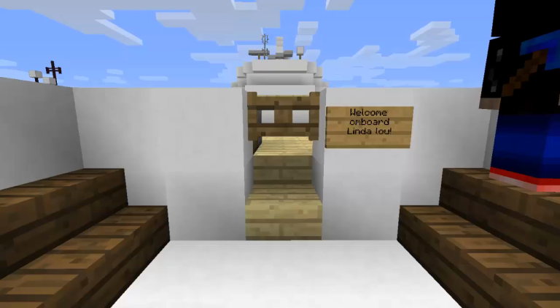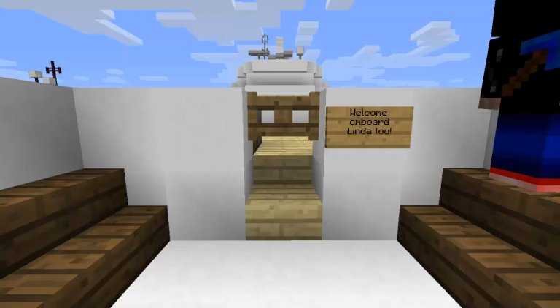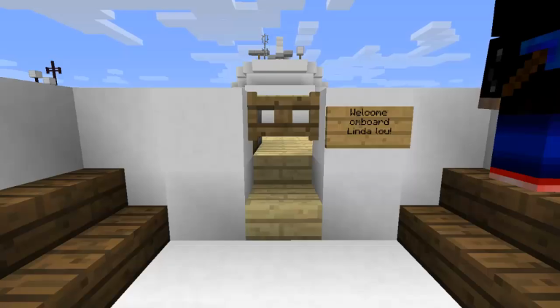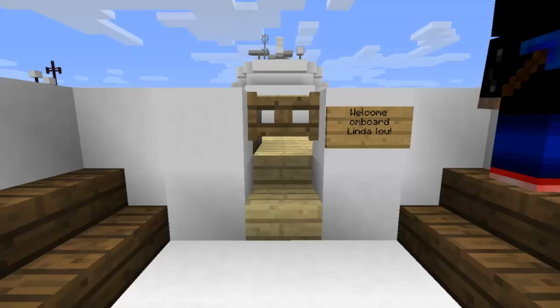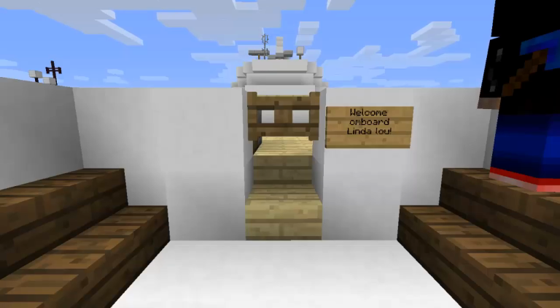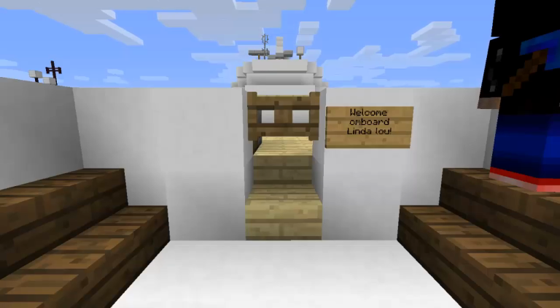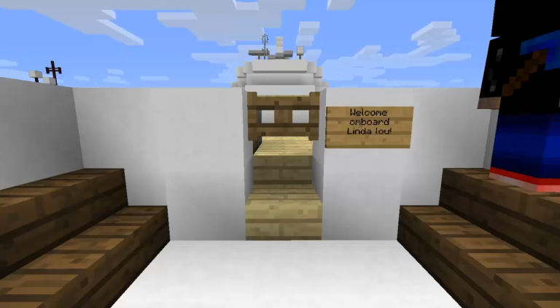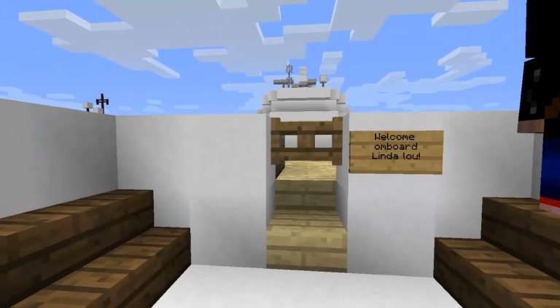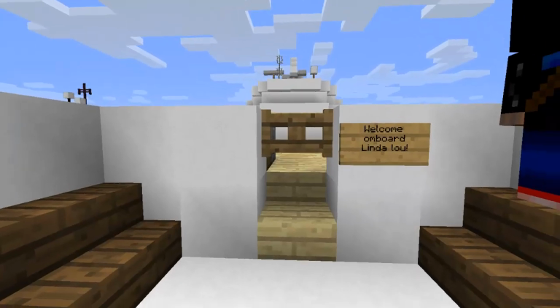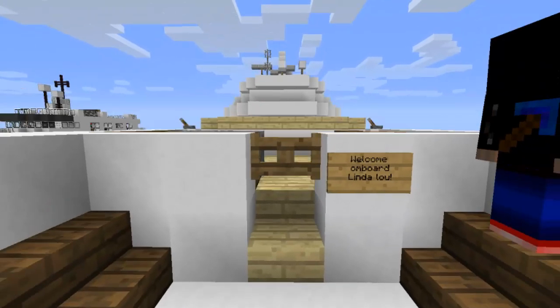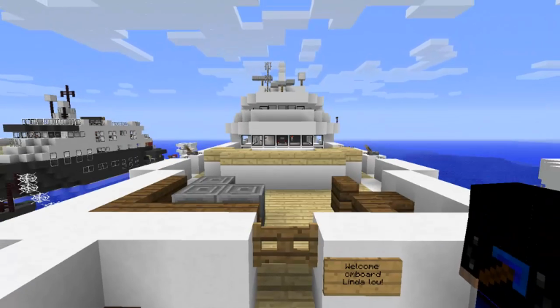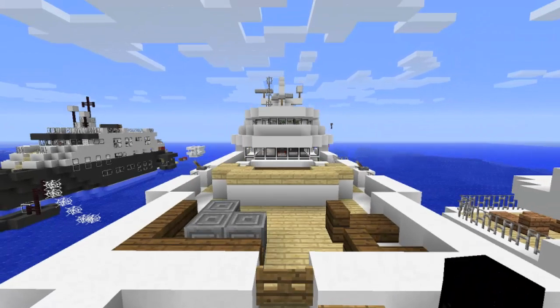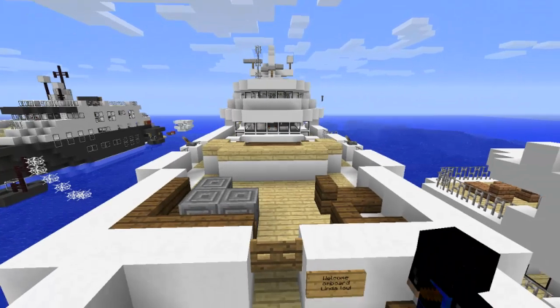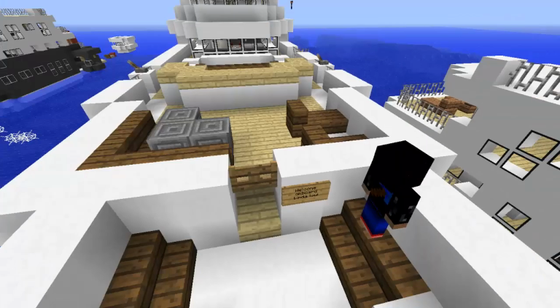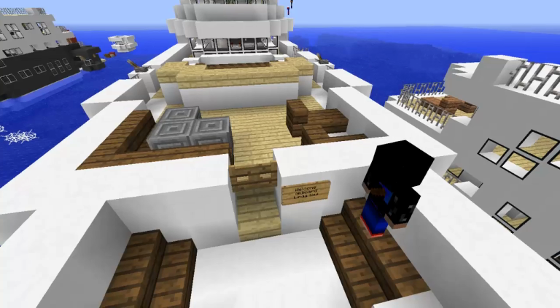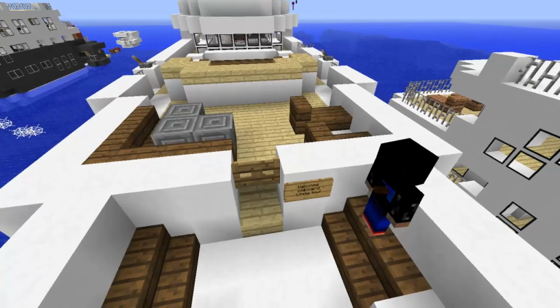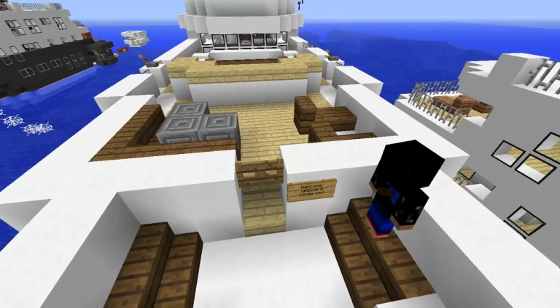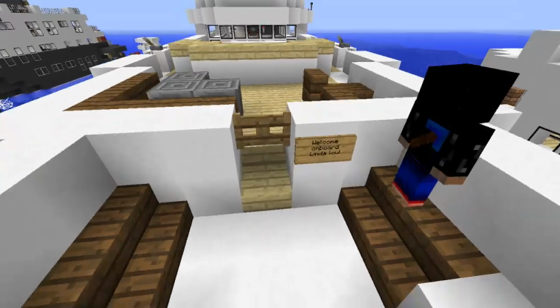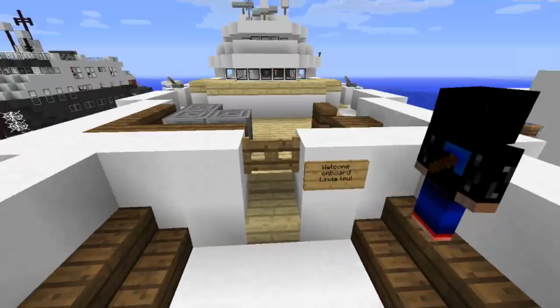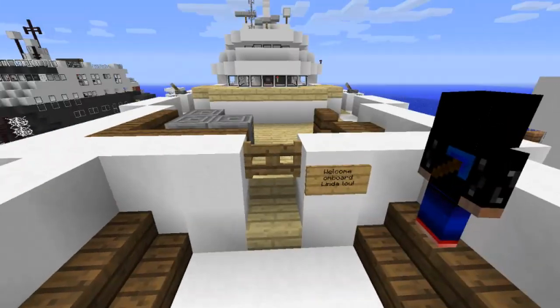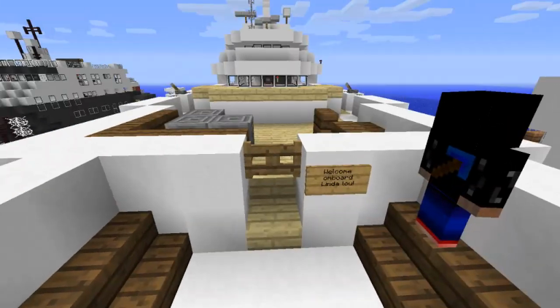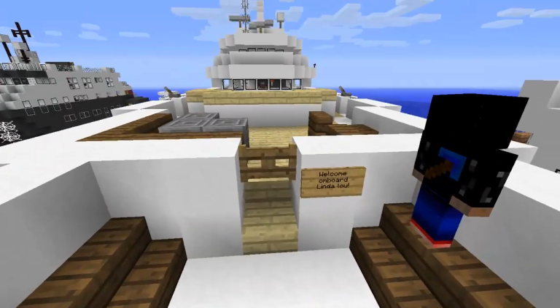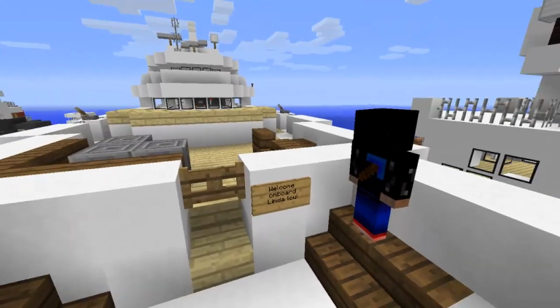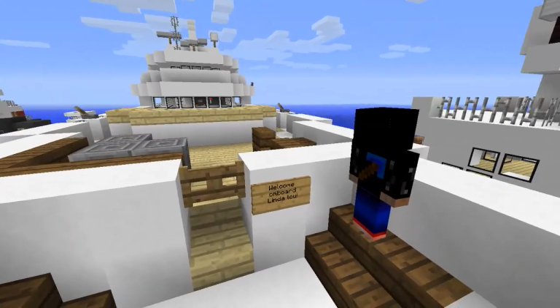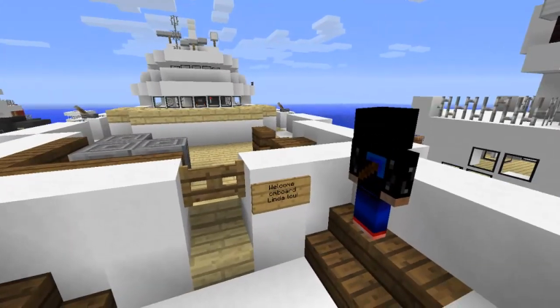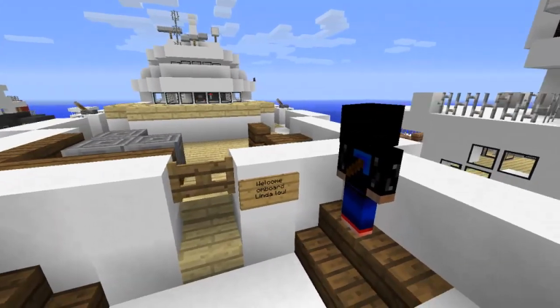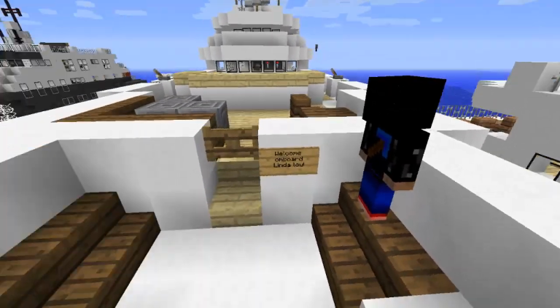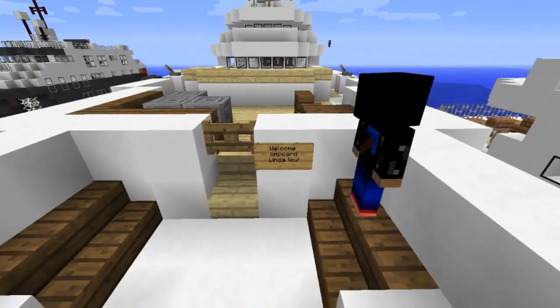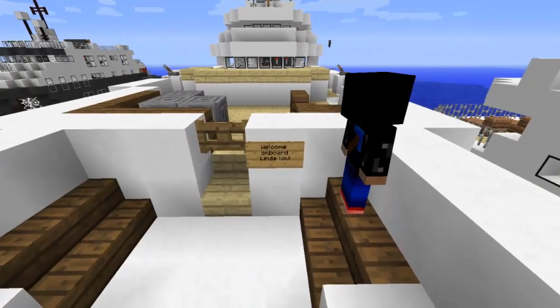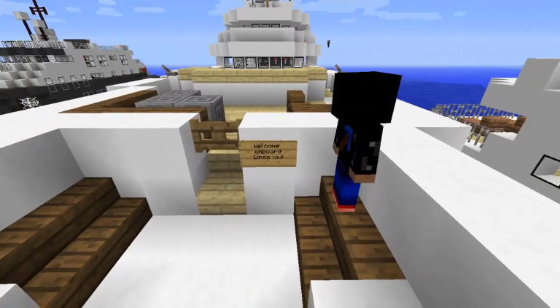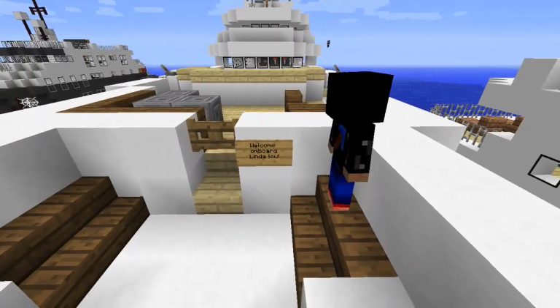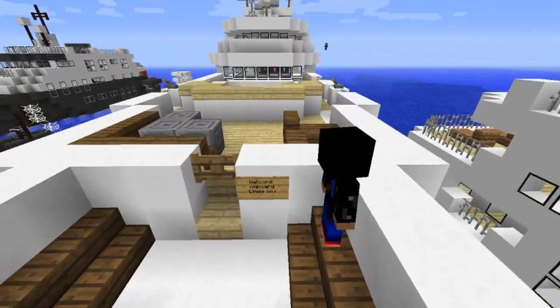Hey everyone, it's King Seeker here. Welcome to another ship showcase. Today we're going to be doing a ship showcase of one of Chris Bord's ships, the Linda Lowe.